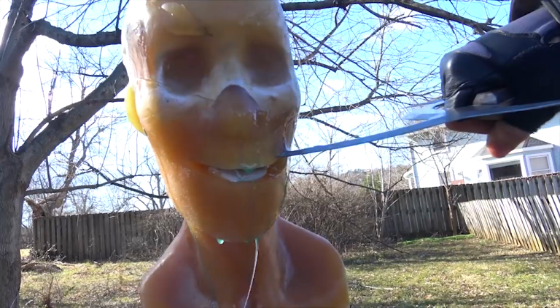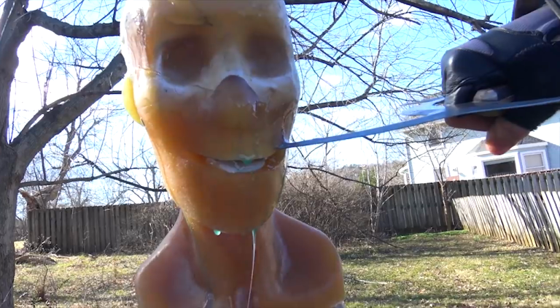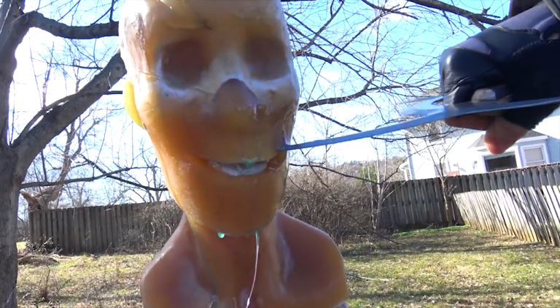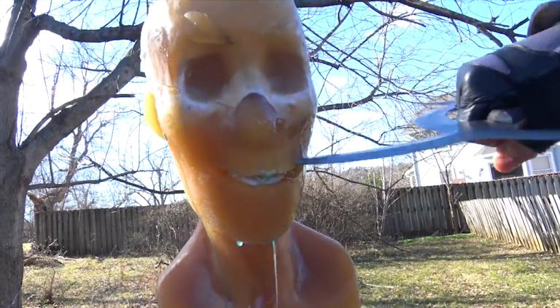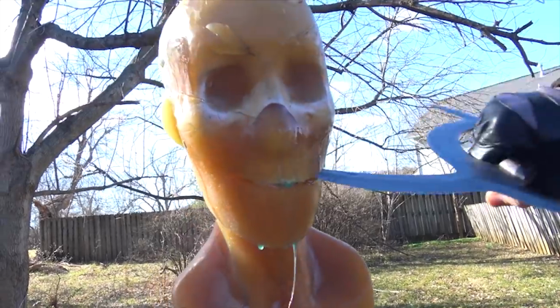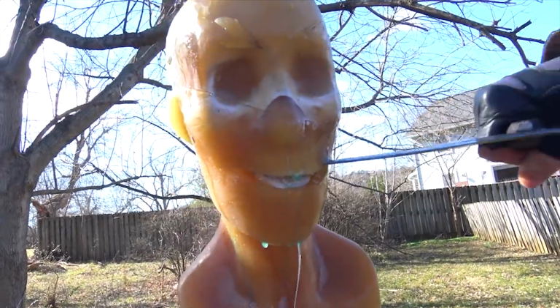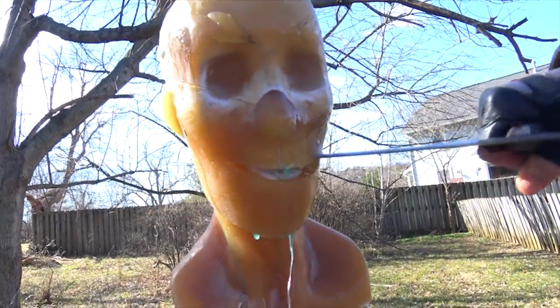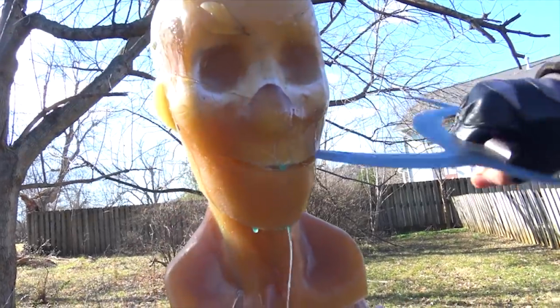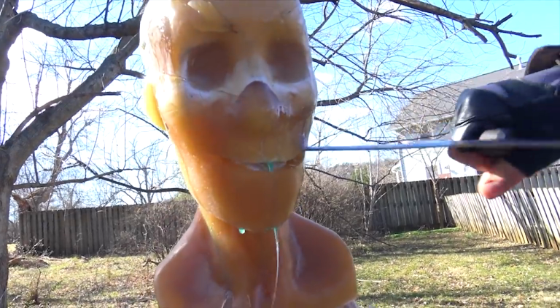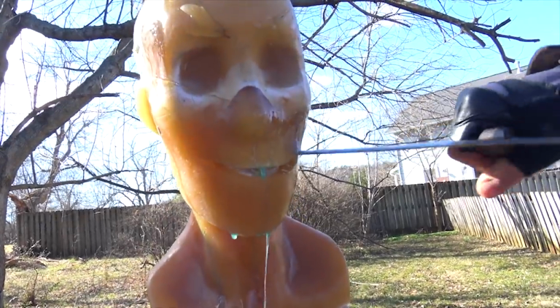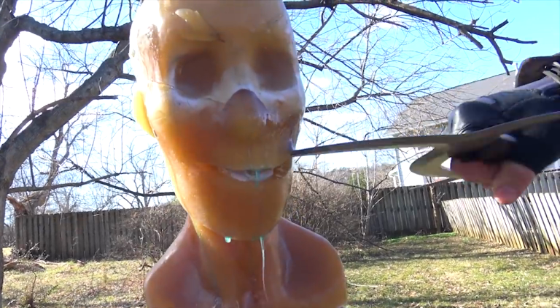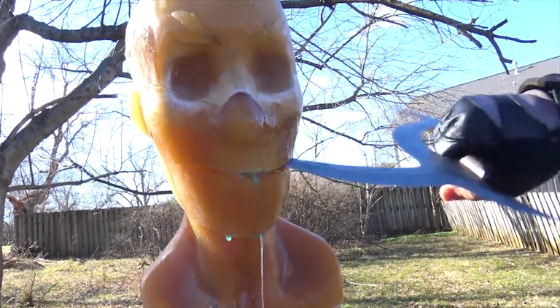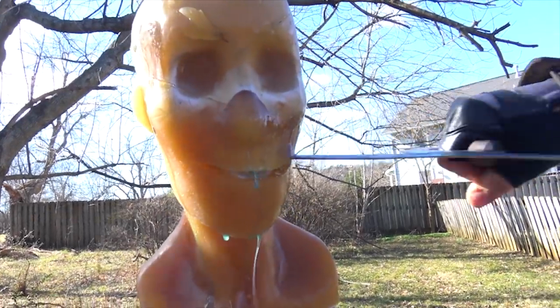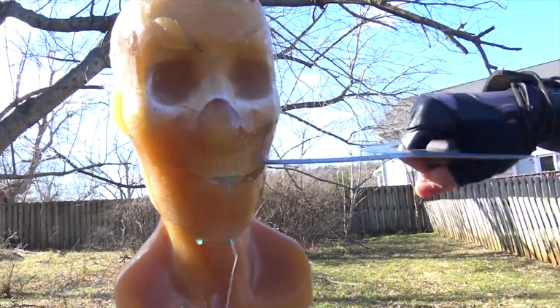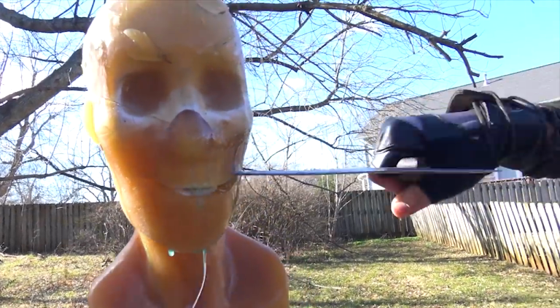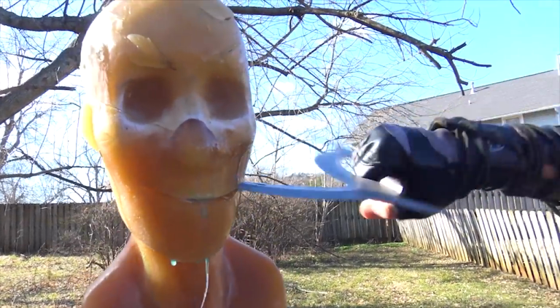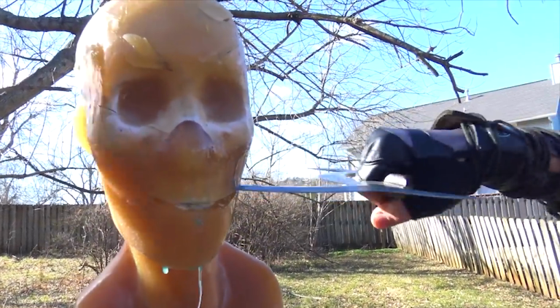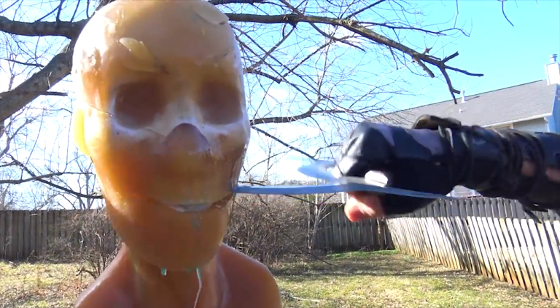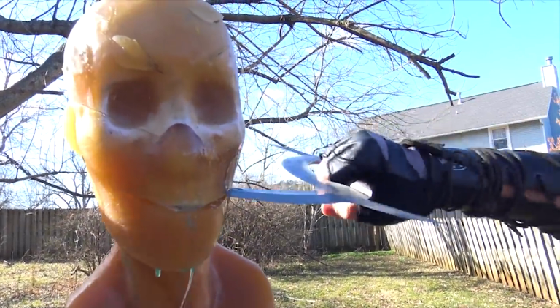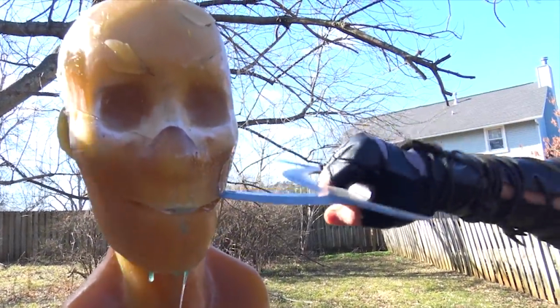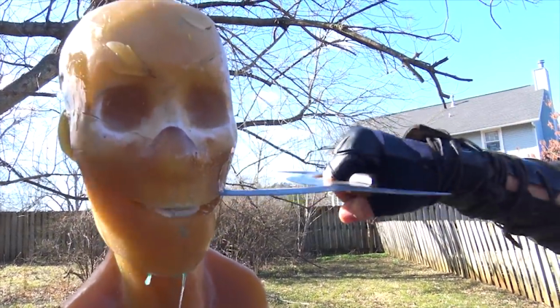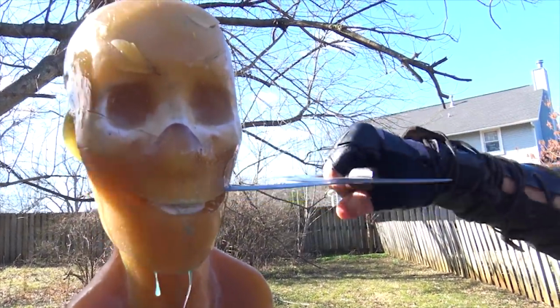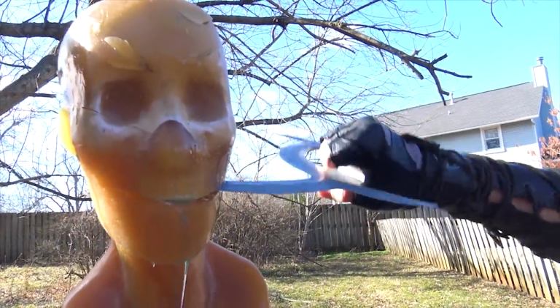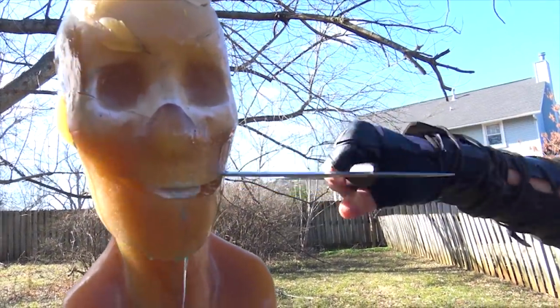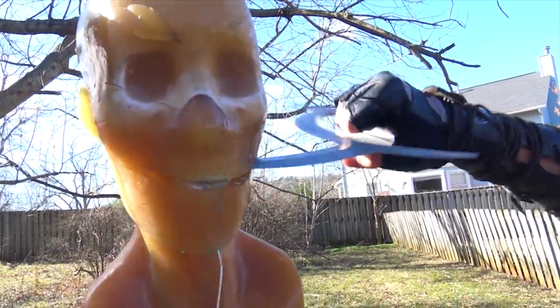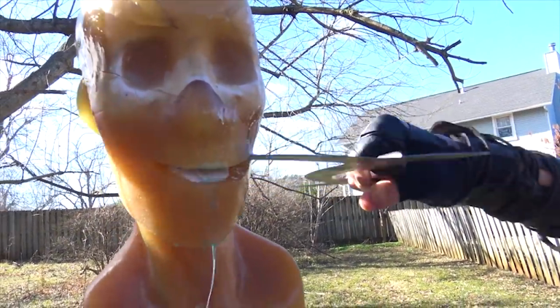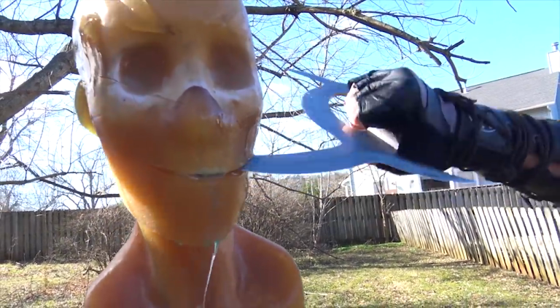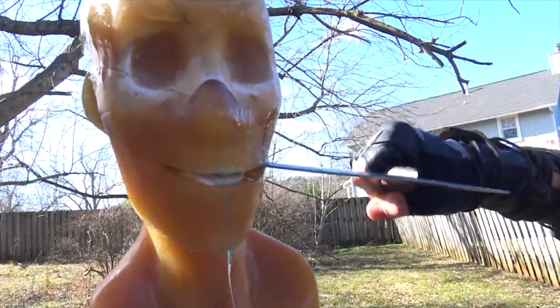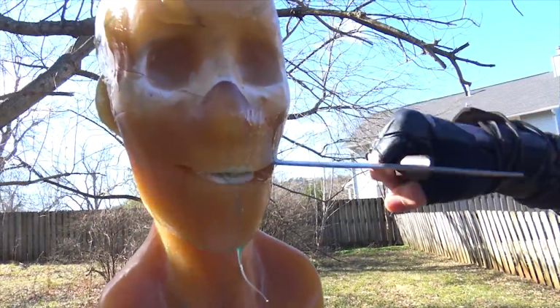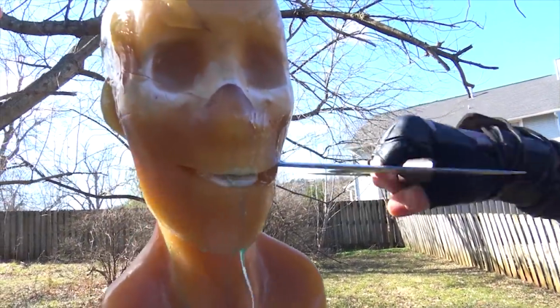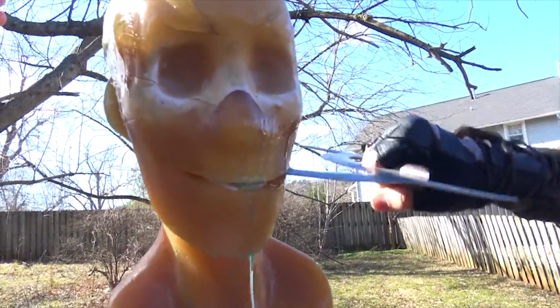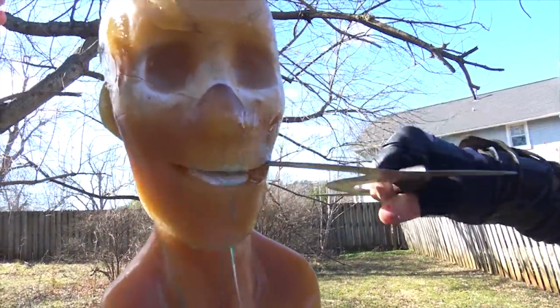Hey, what's up guys? Welcome to another mind-blowing episode from Zombie Go Boom. I'm Sammy.